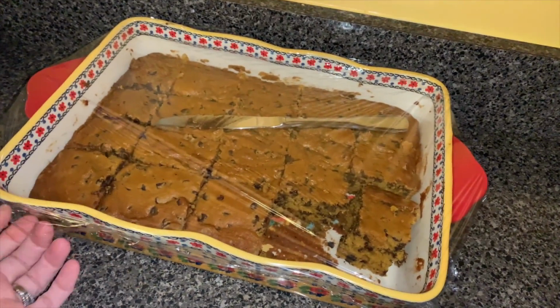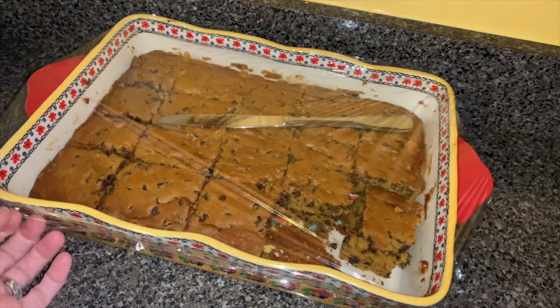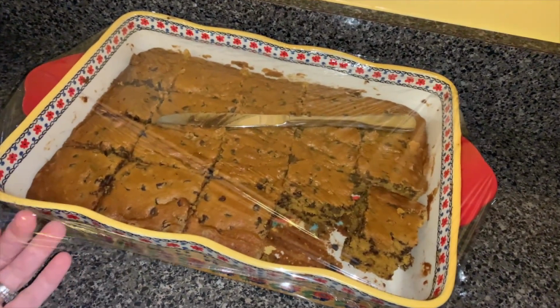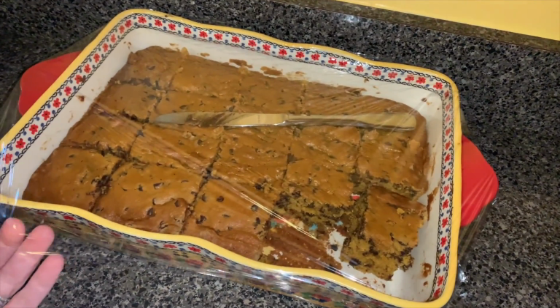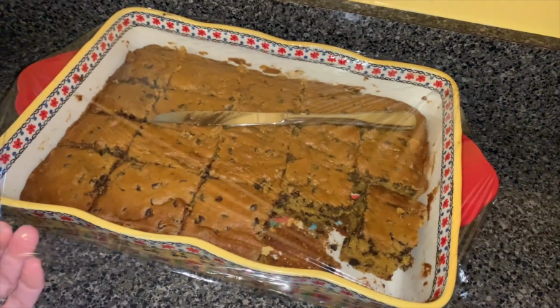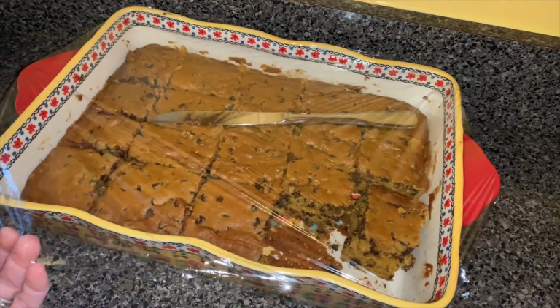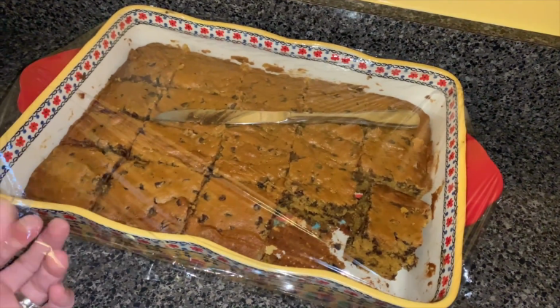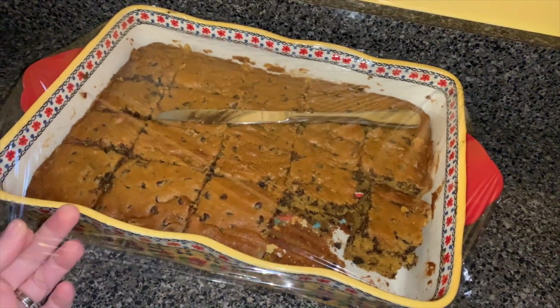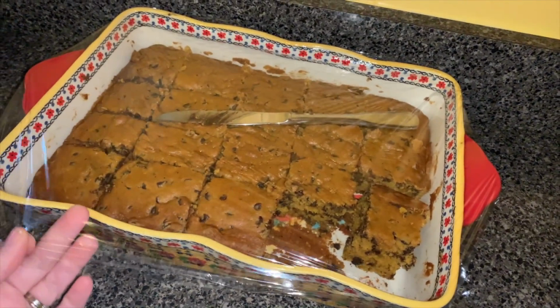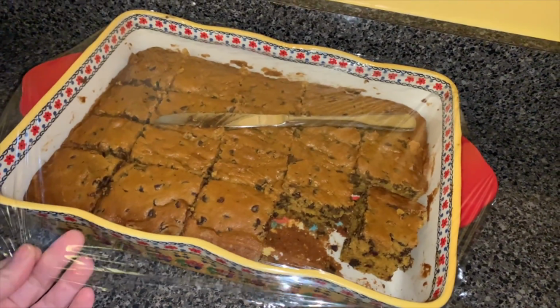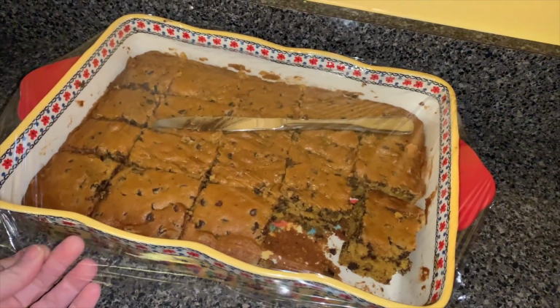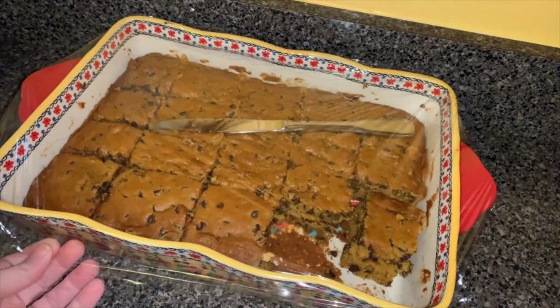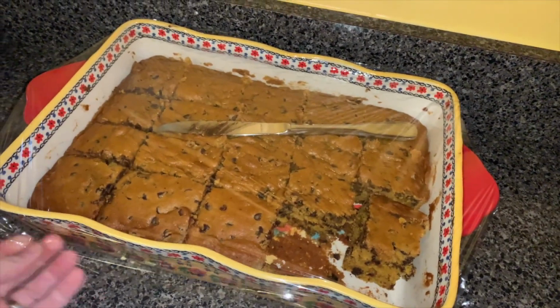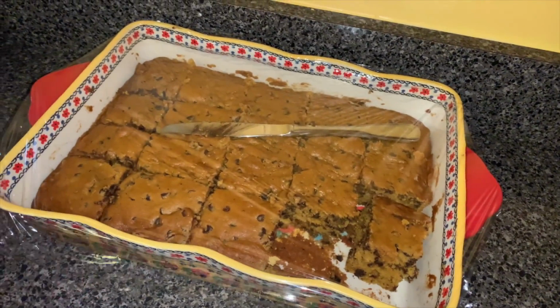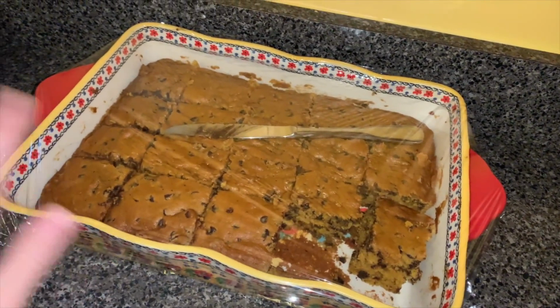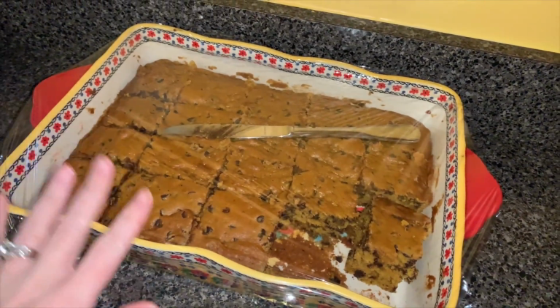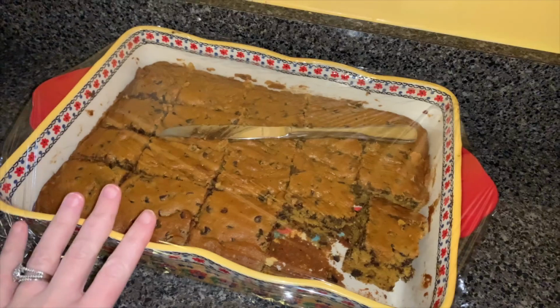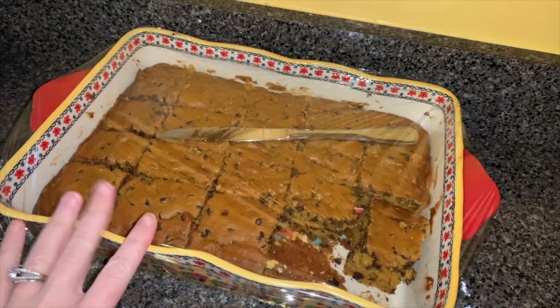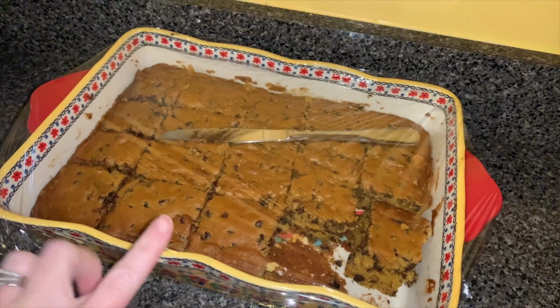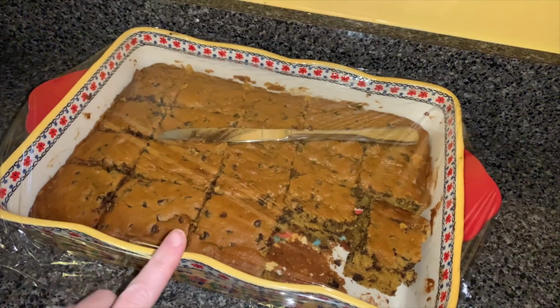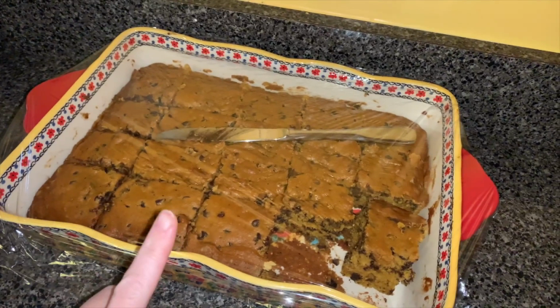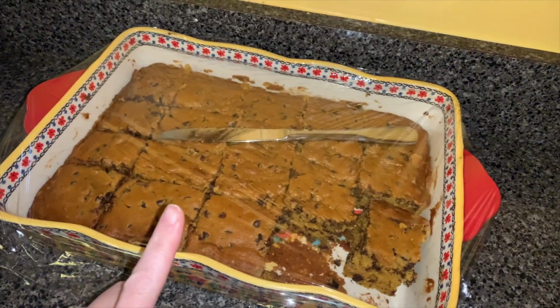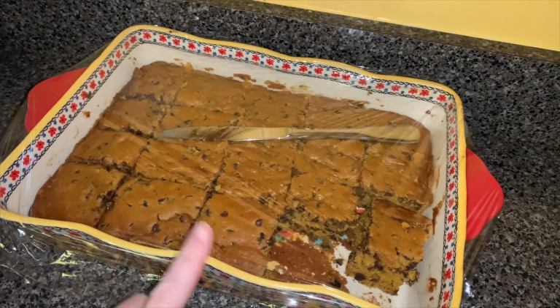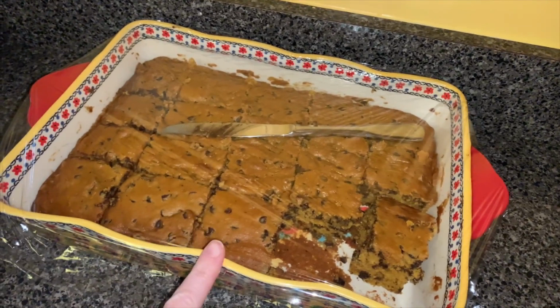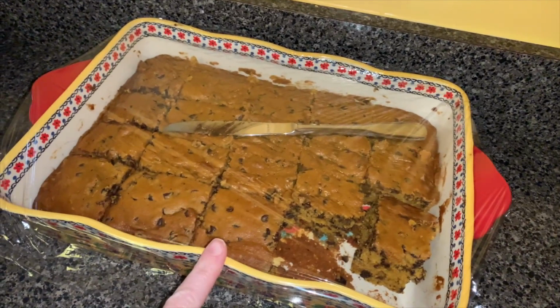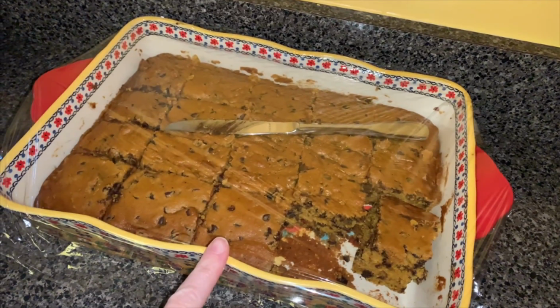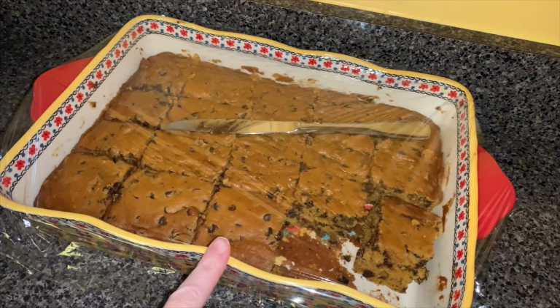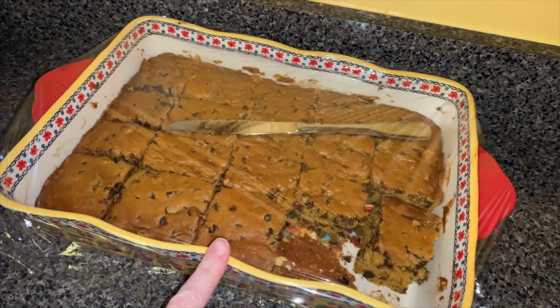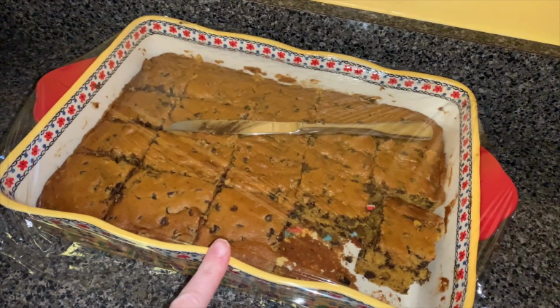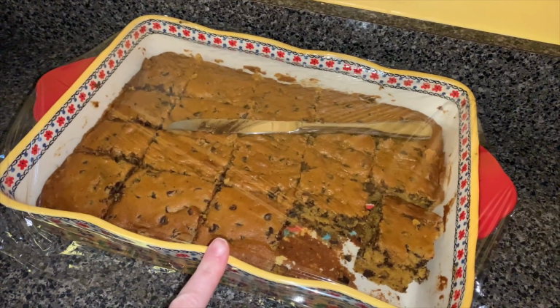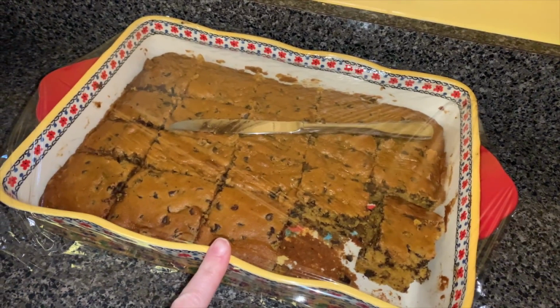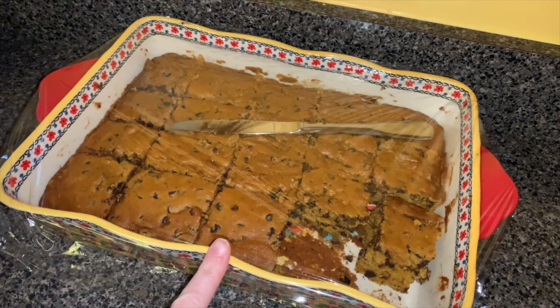I forgot to show you, but our Monday night dessert: pumpkin blondies.